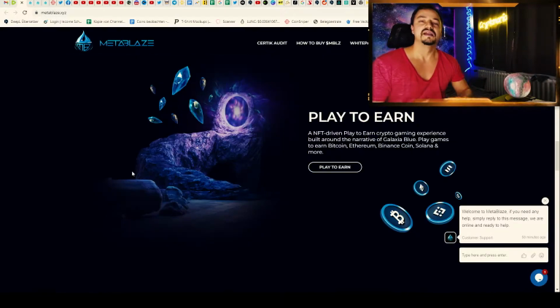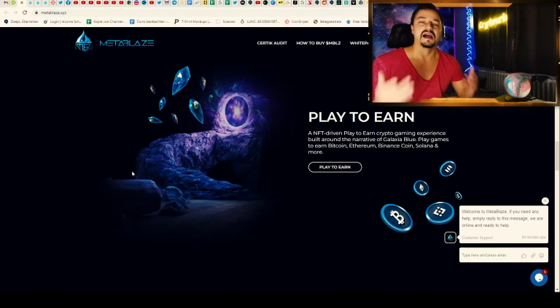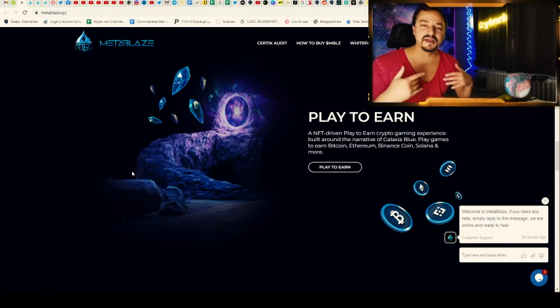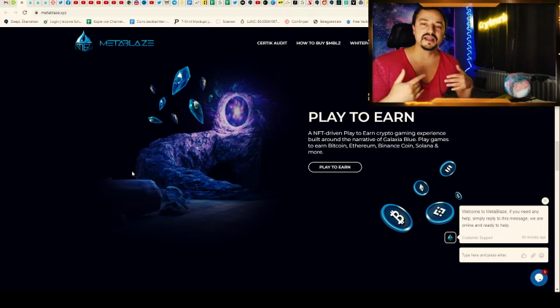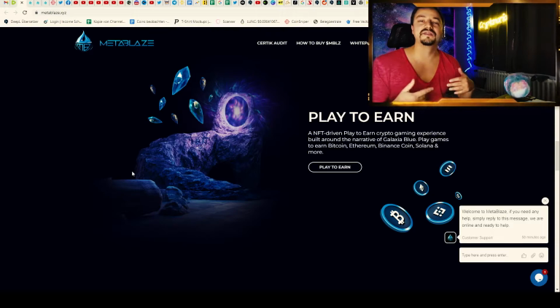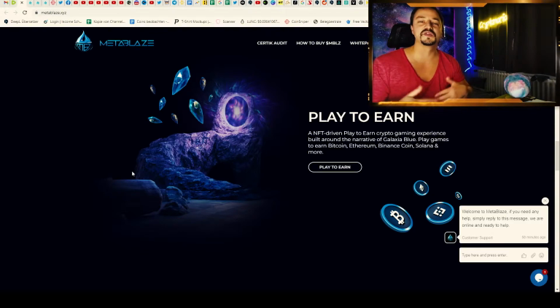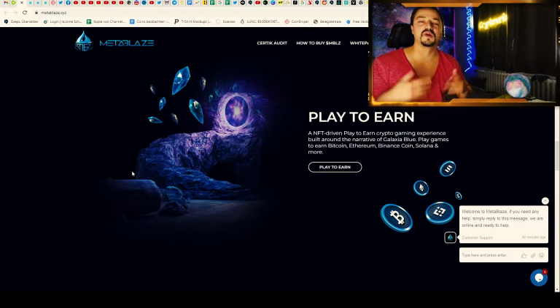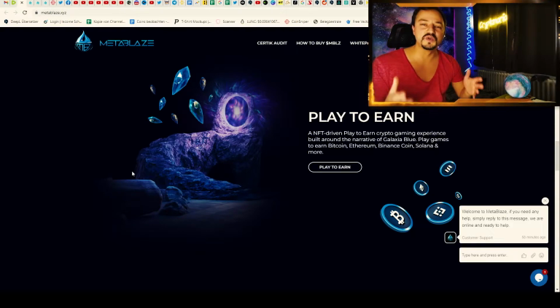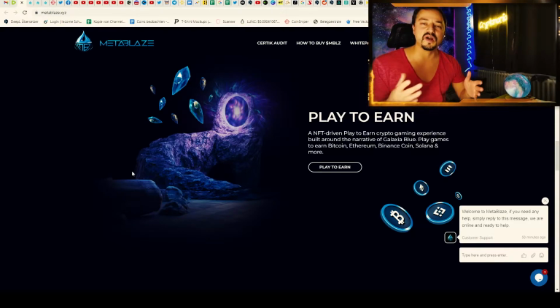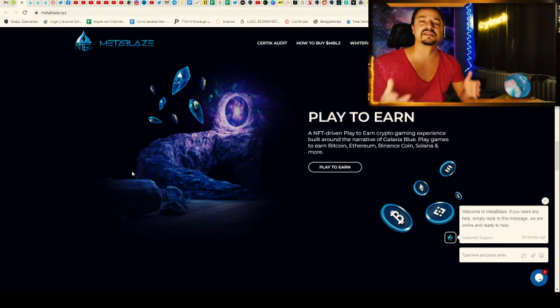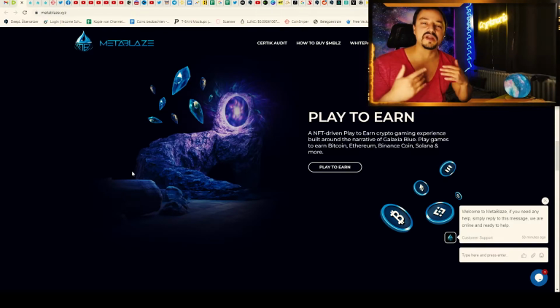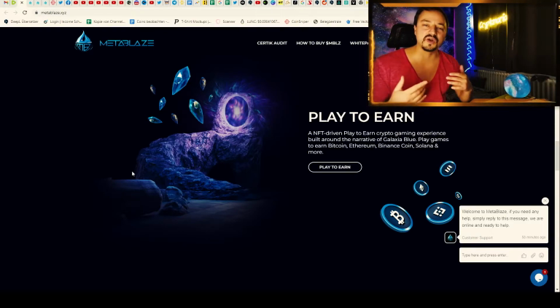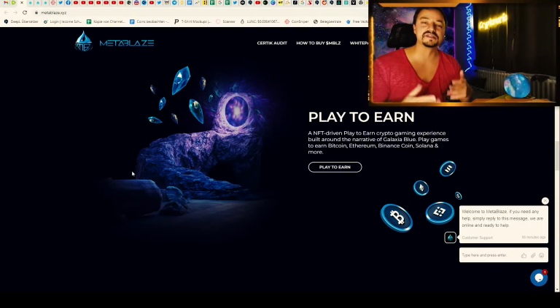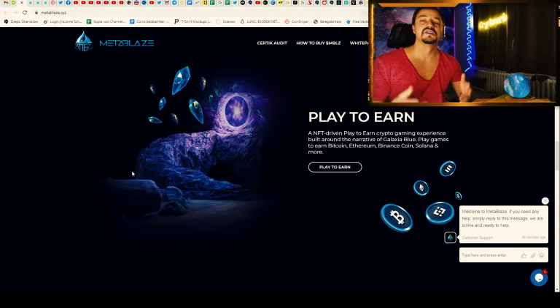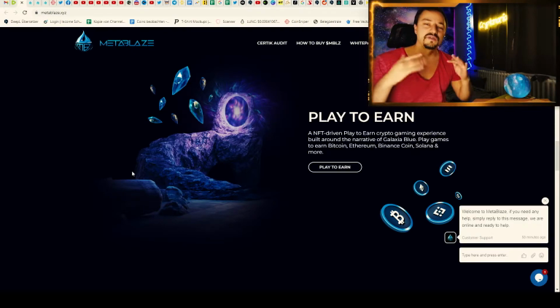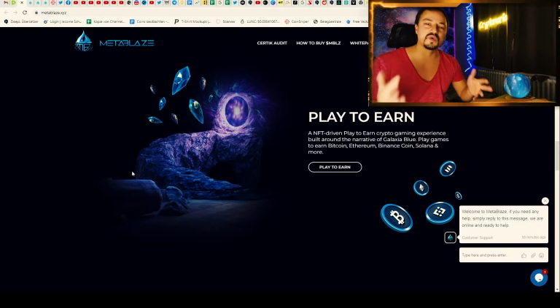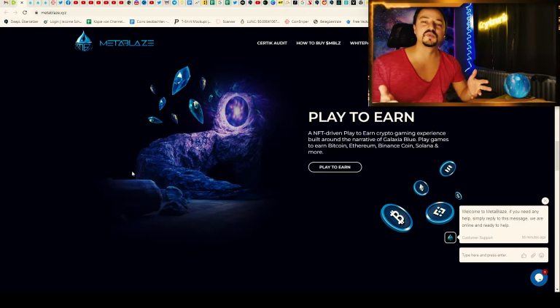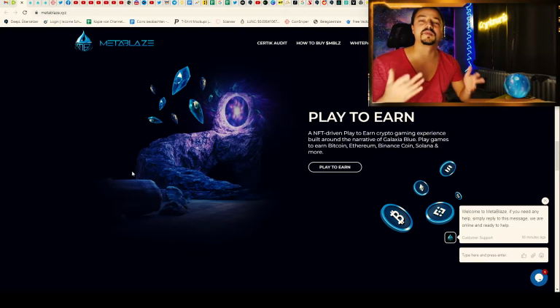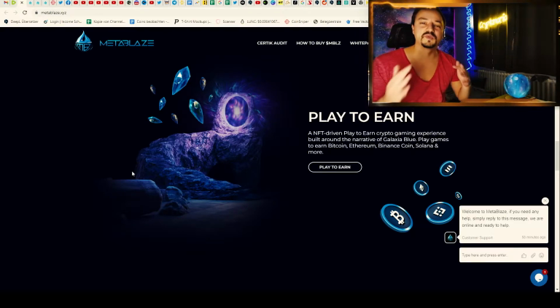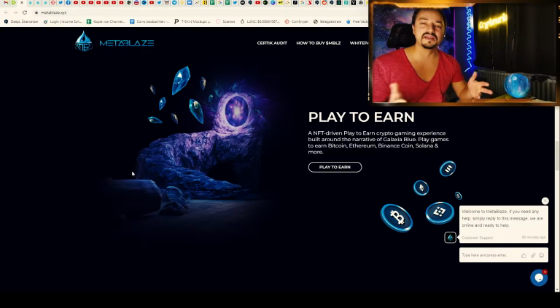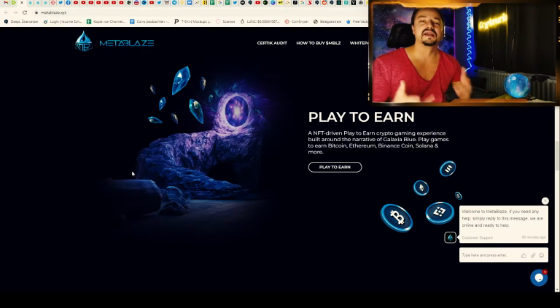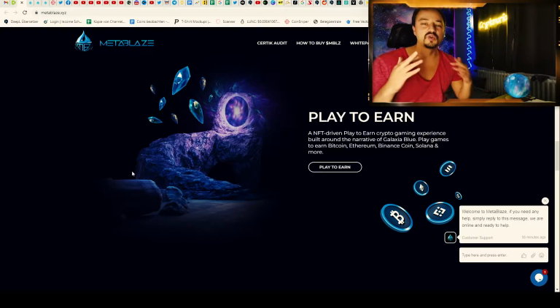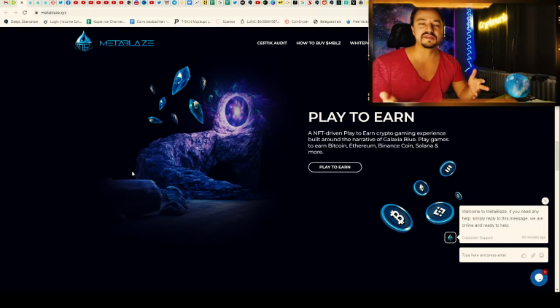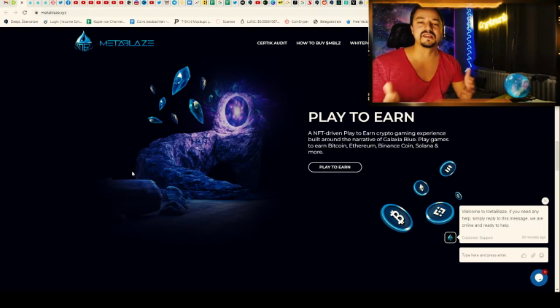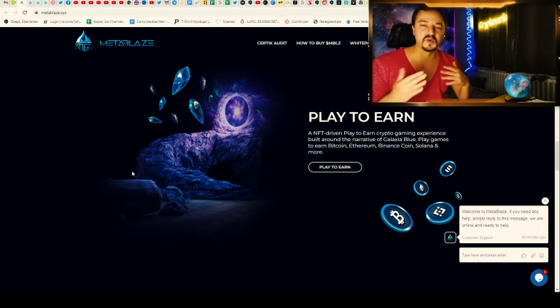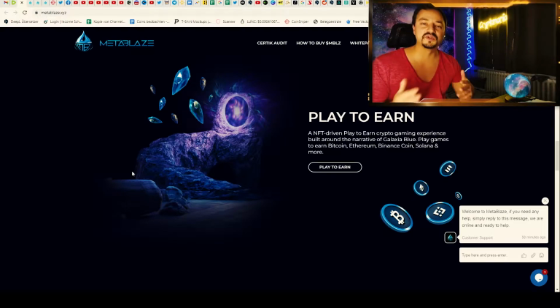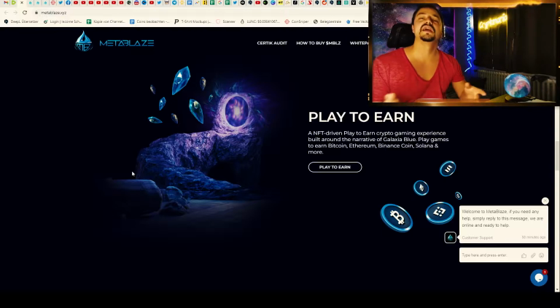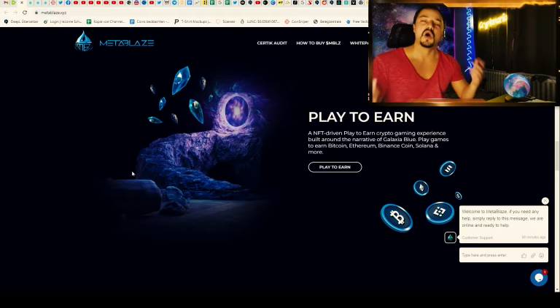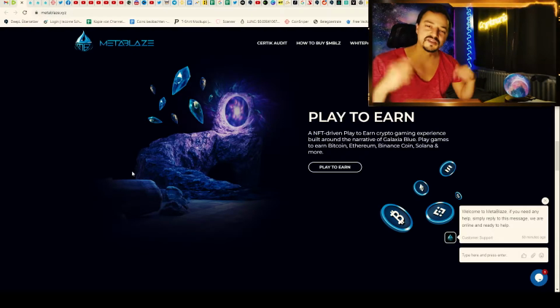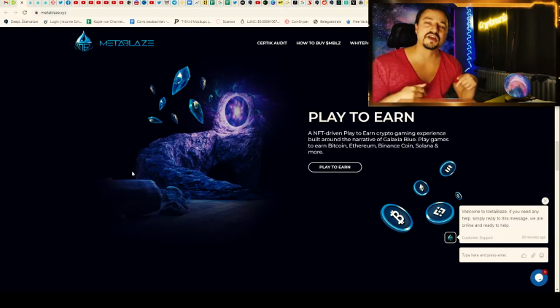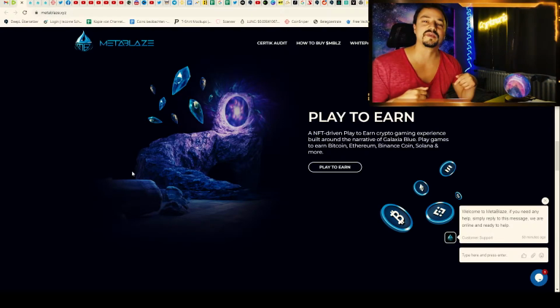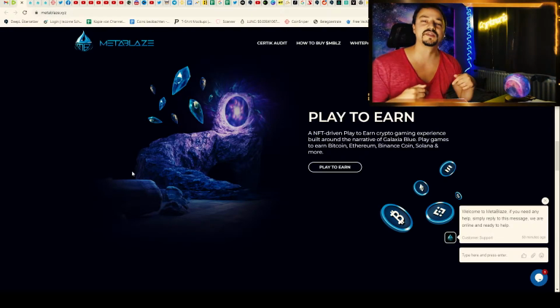I make daily videos about new coins and trending coins, so if you want to be up to date and don't miss any opportunity, always check out my videos.